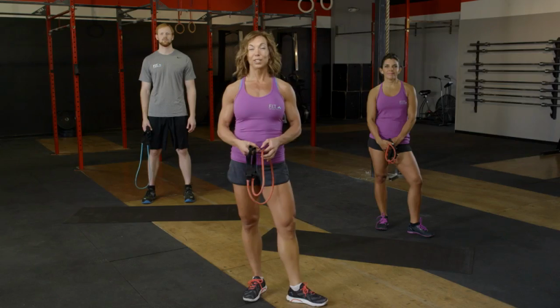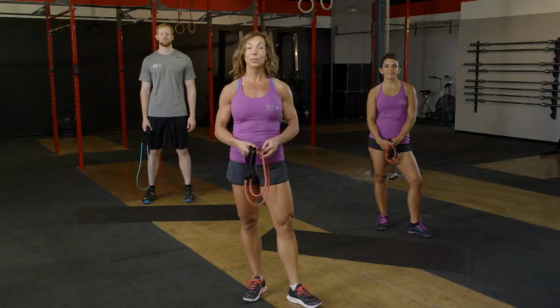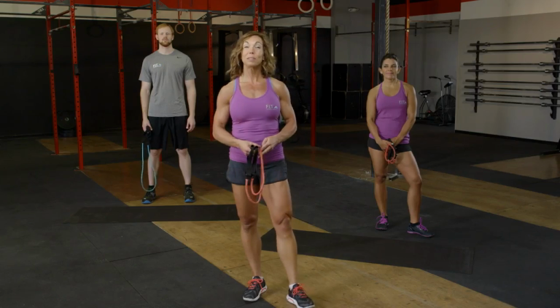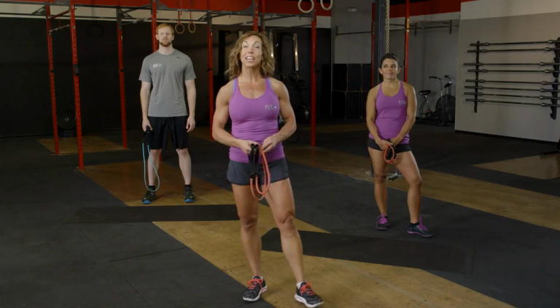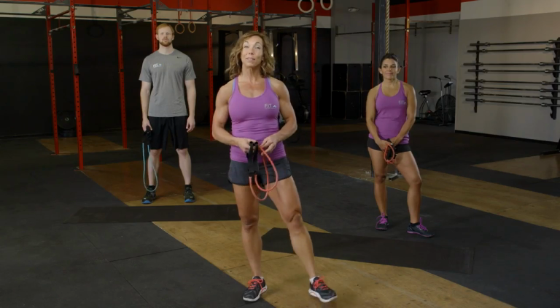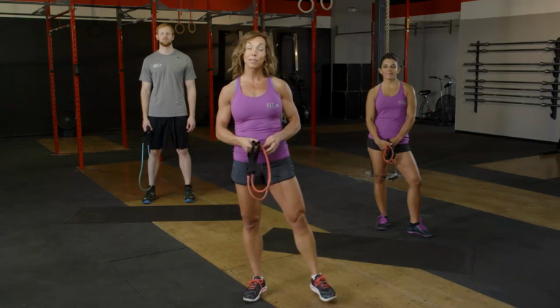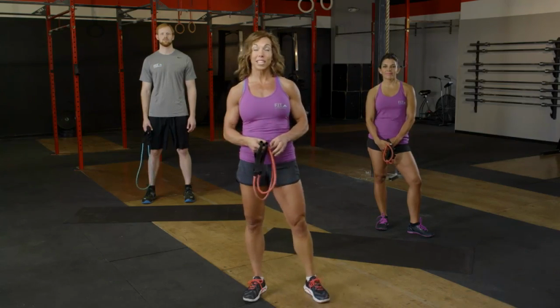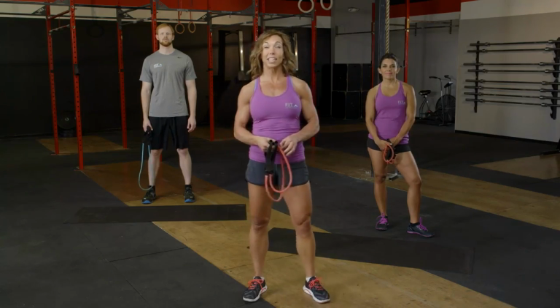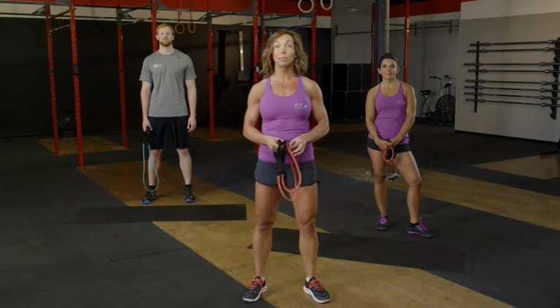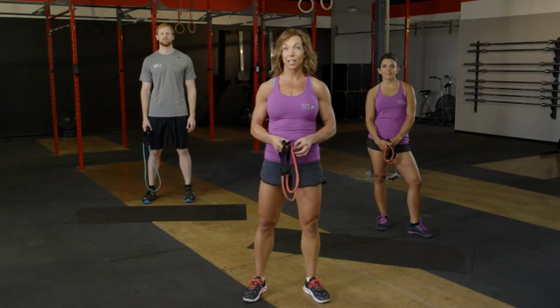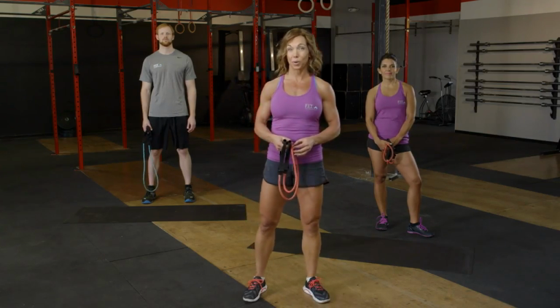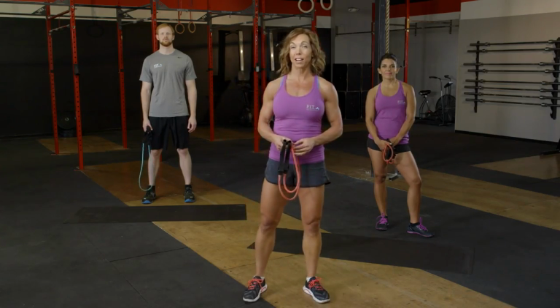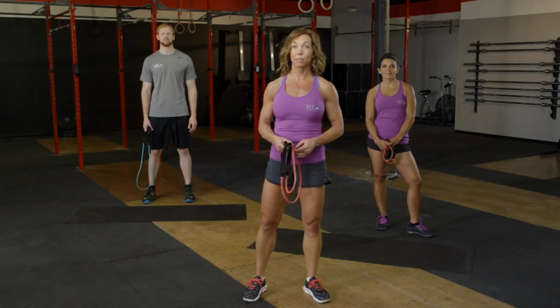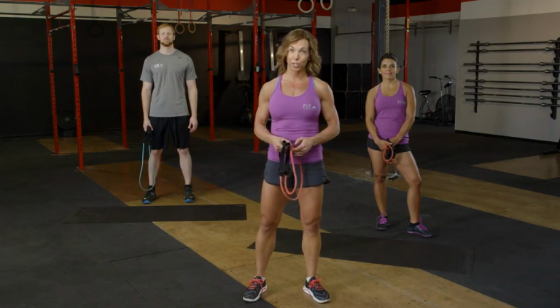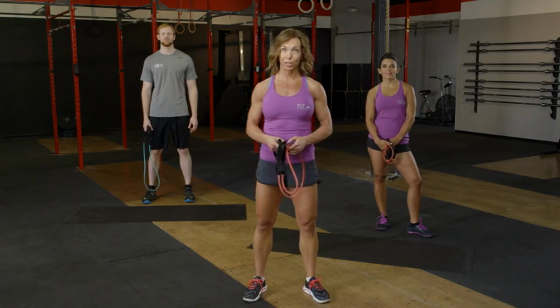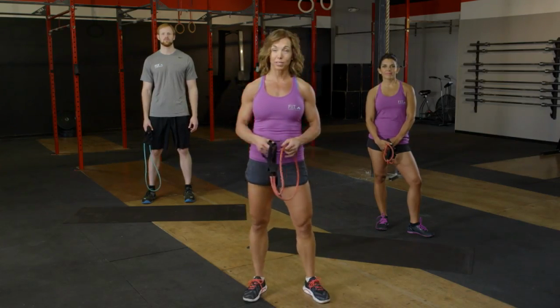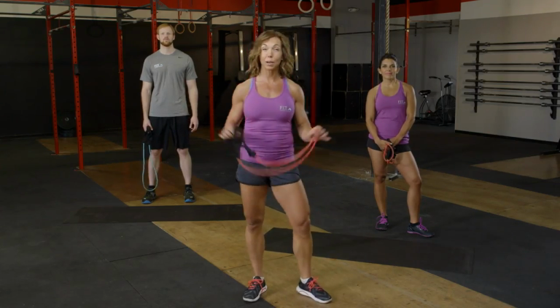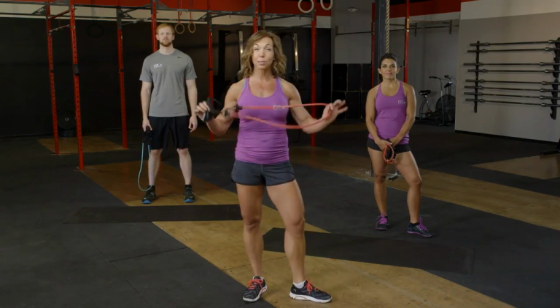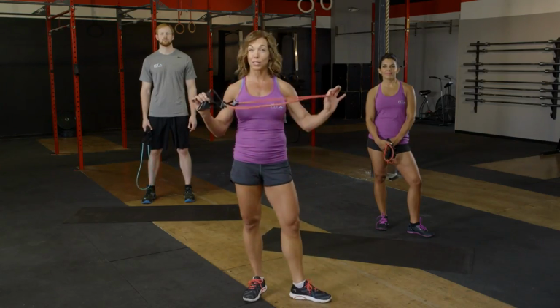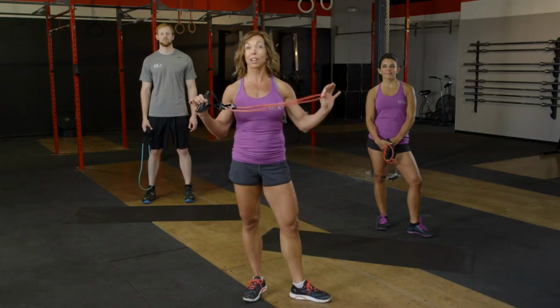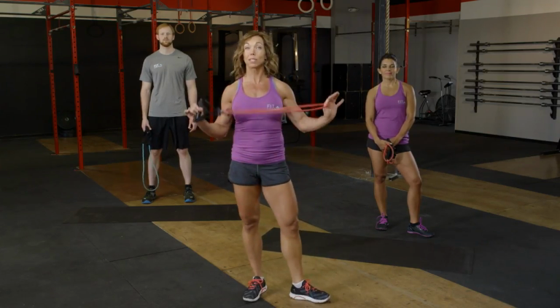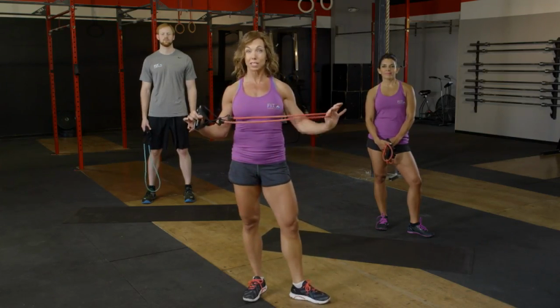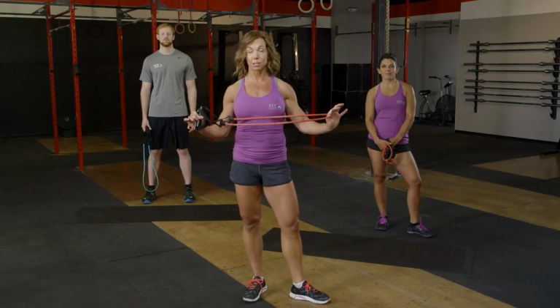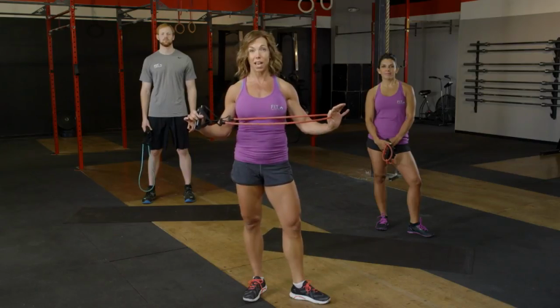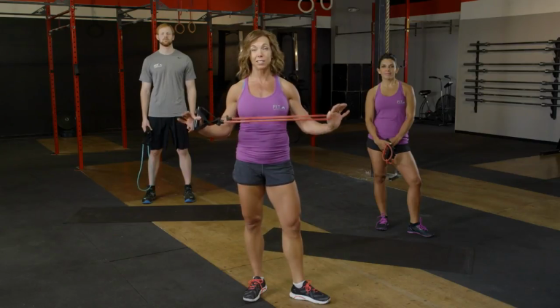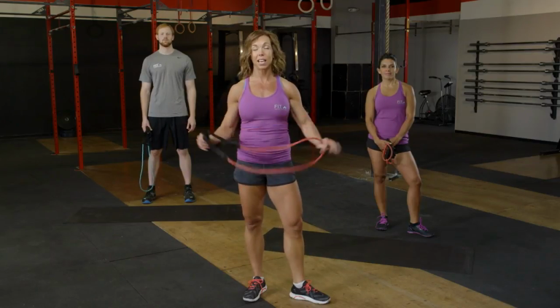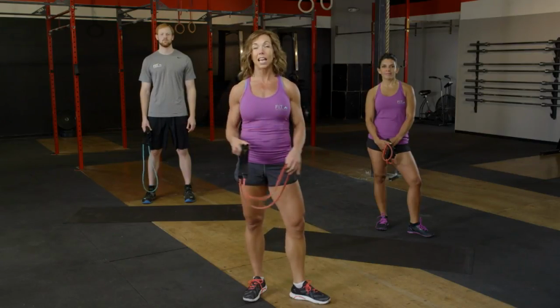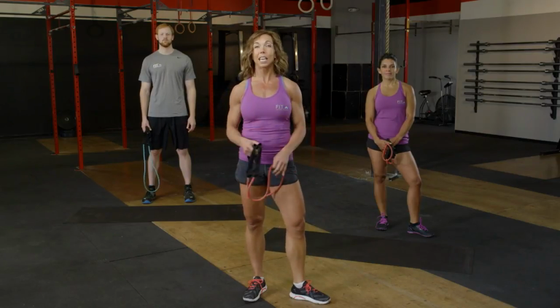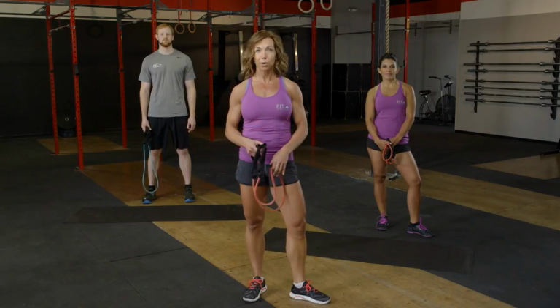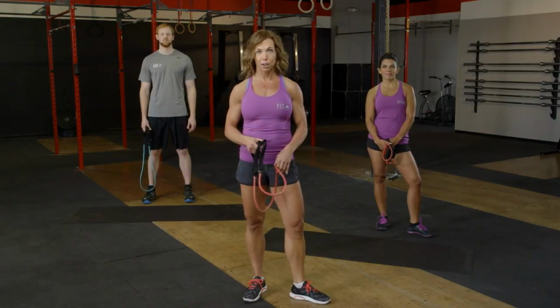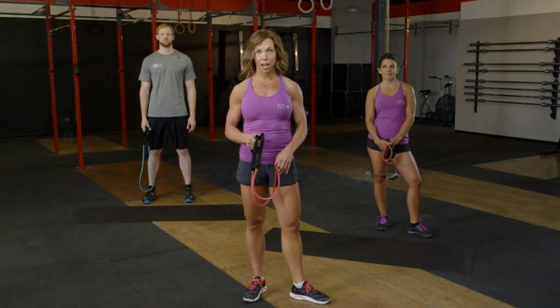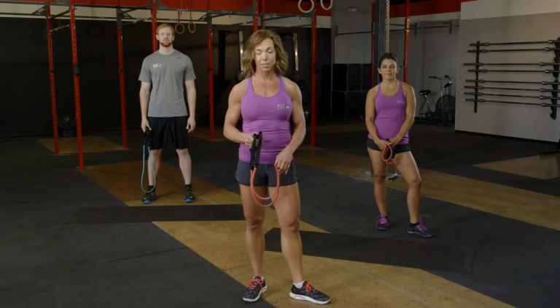Welcome to F15 intermediate workout number two. Today we're going to be using our resistance bands and counting our reps.